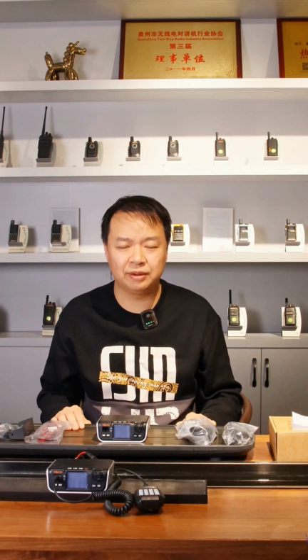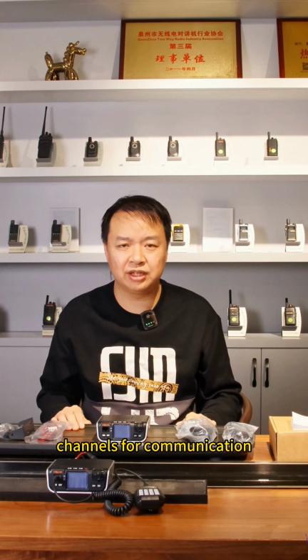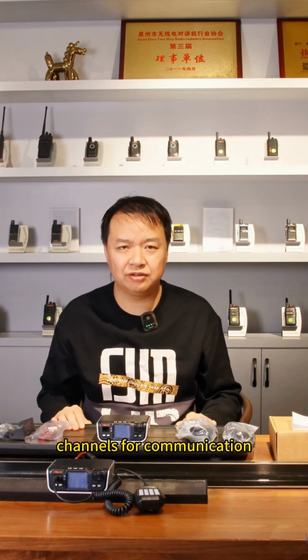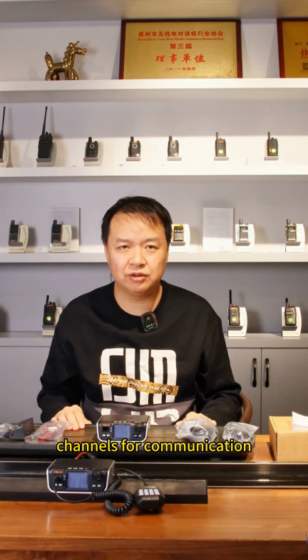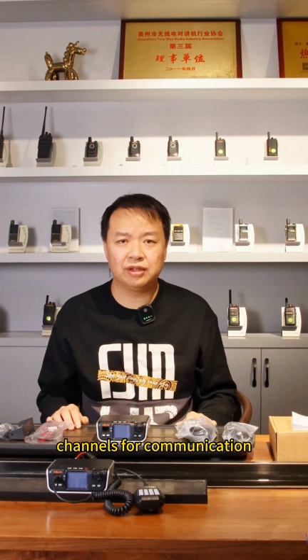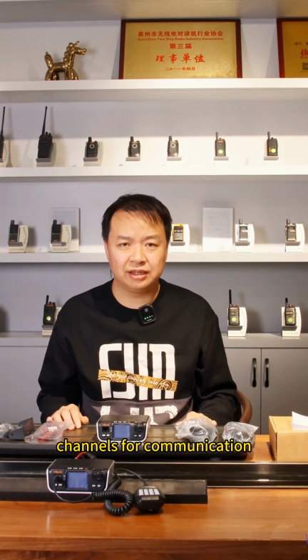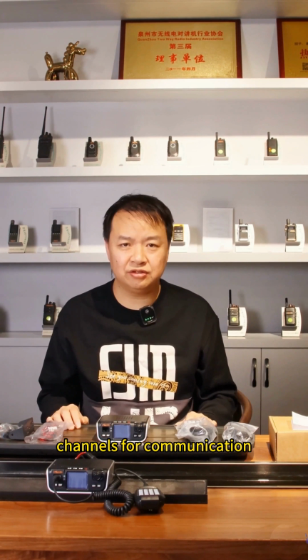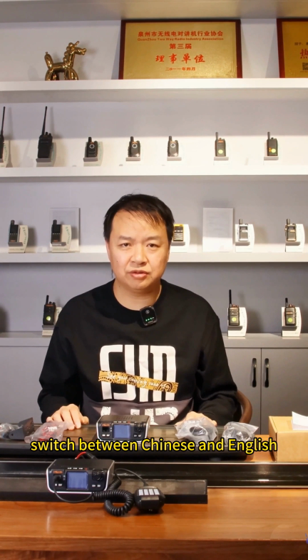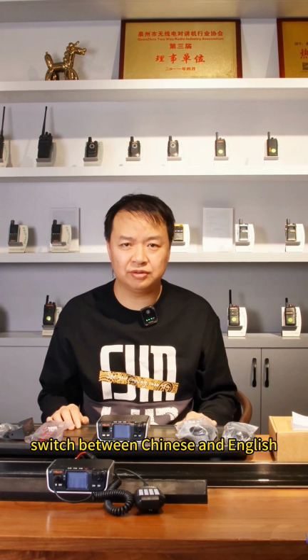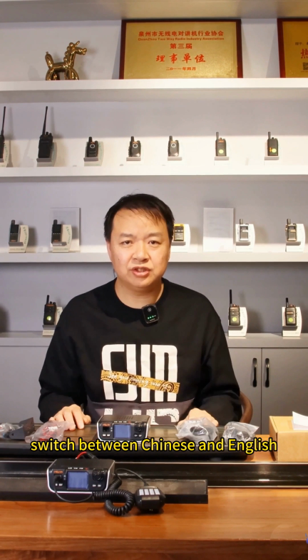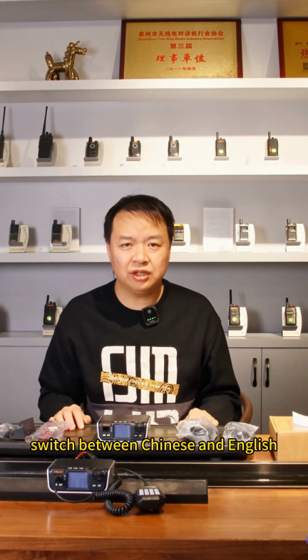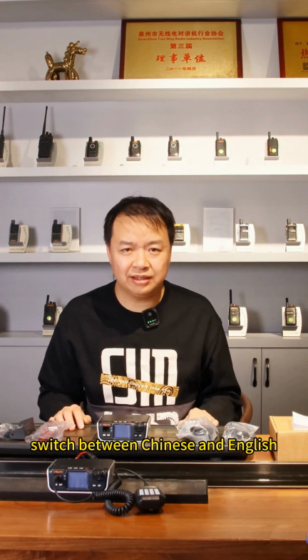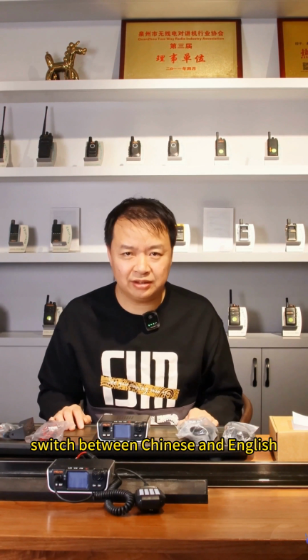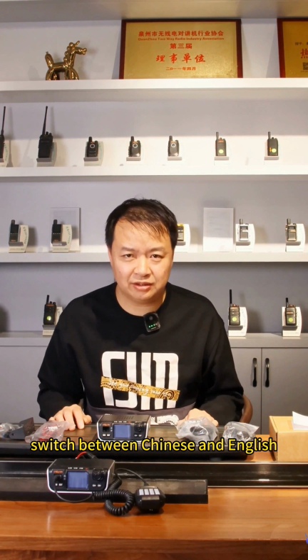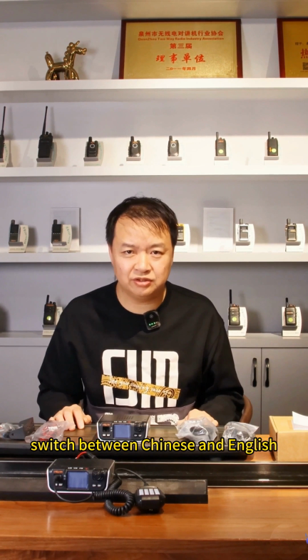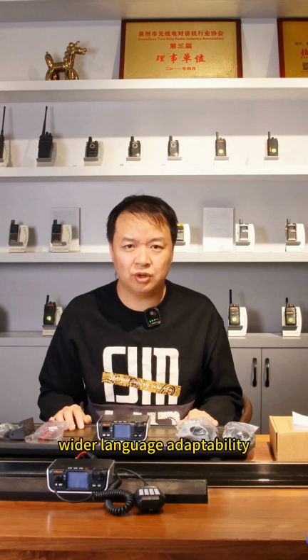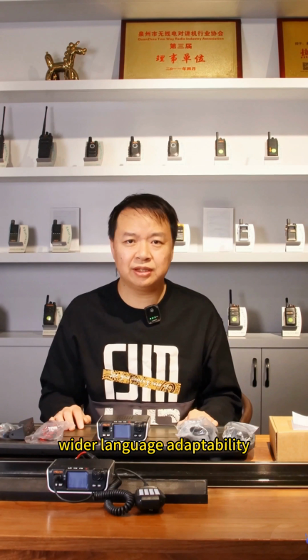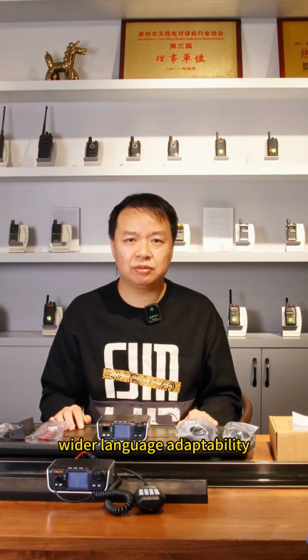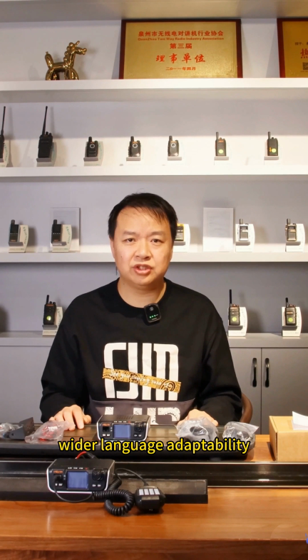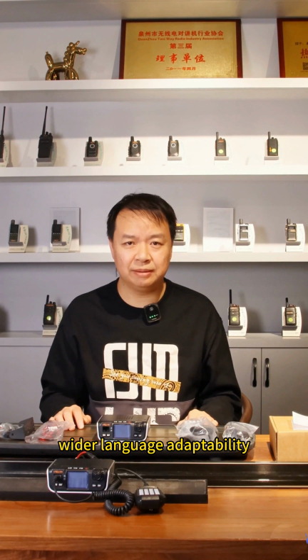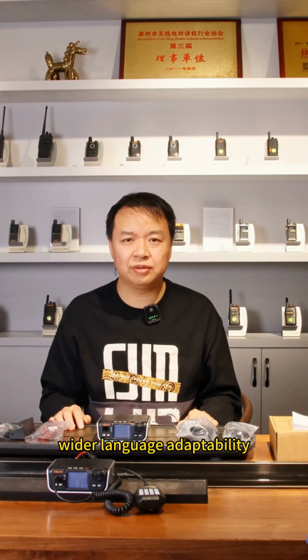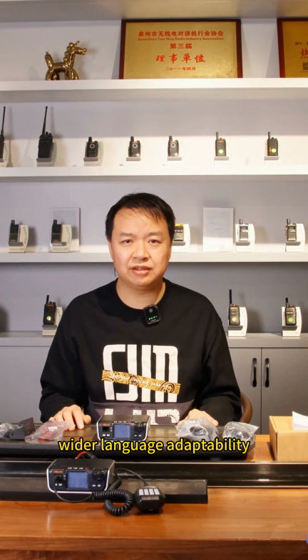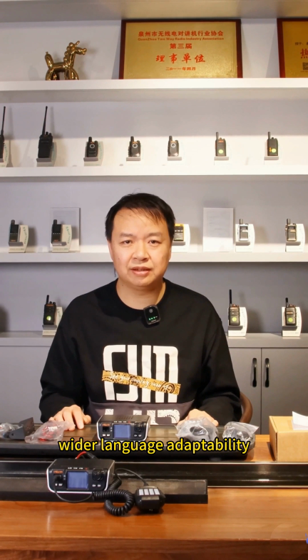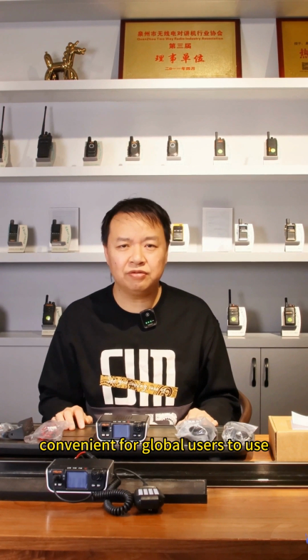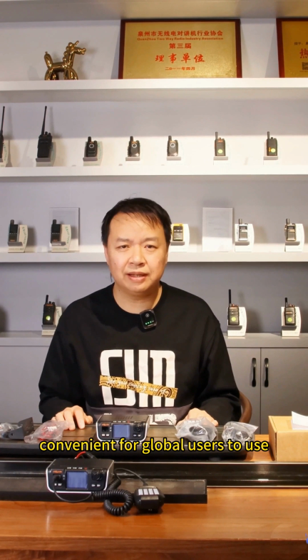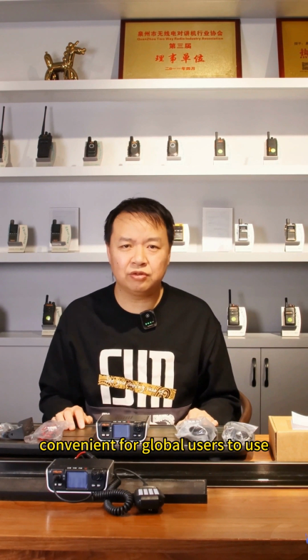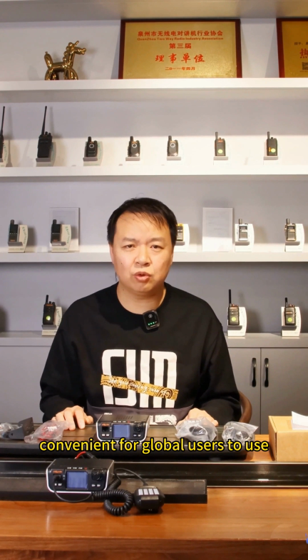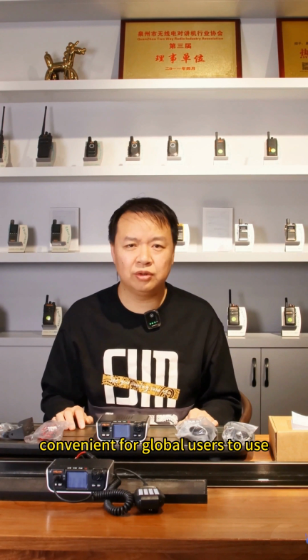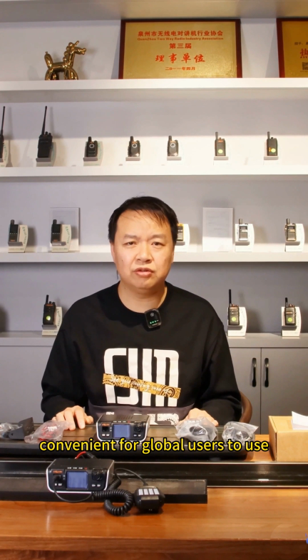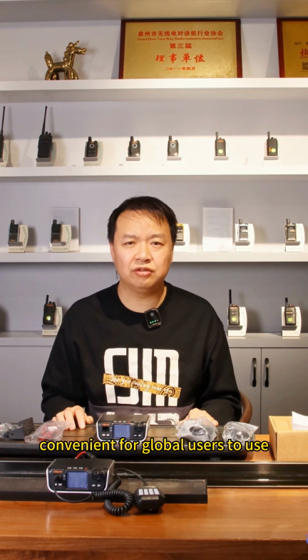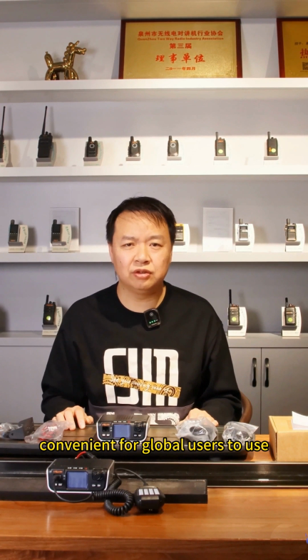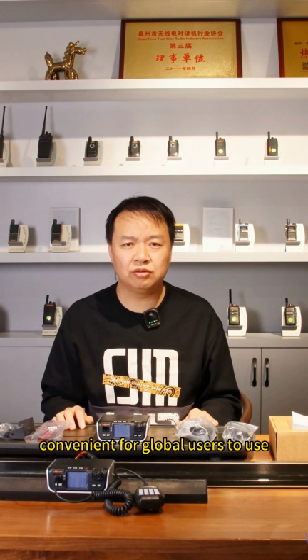Channel communication can switch between Chinese and English, offering wider language adaptability and convenience for global users.